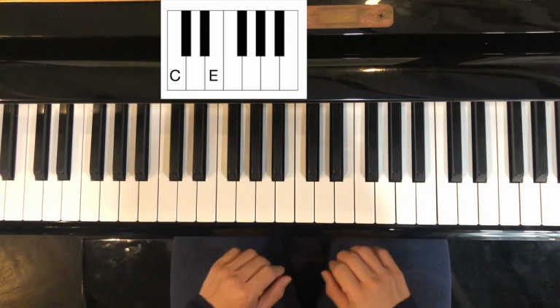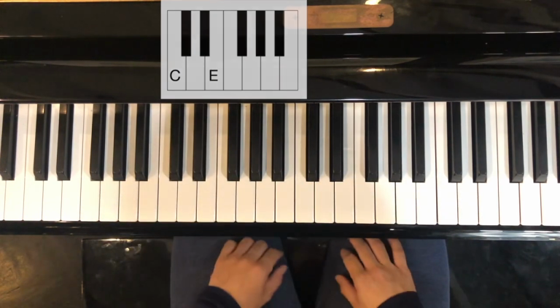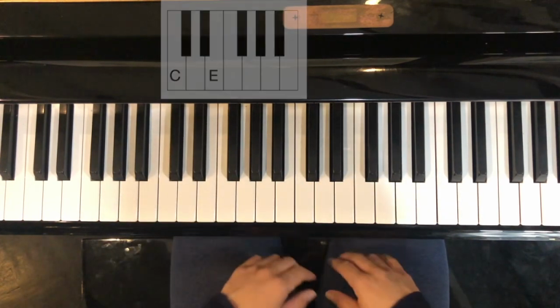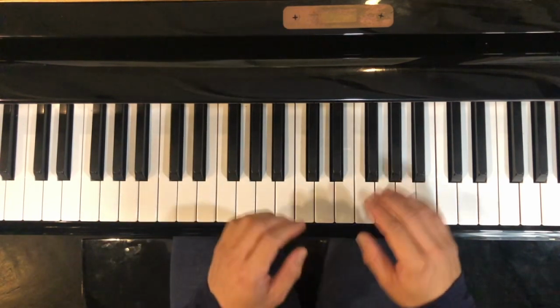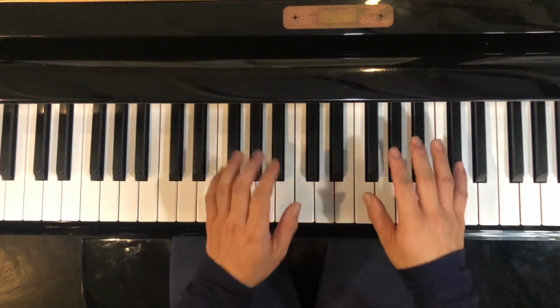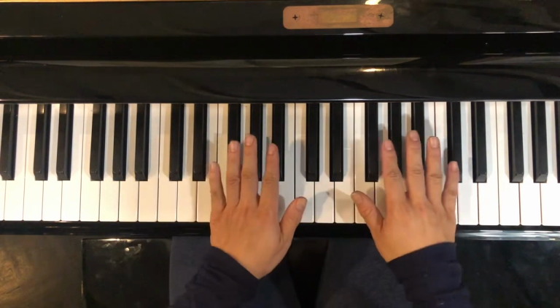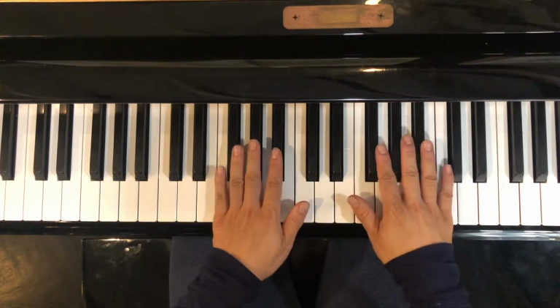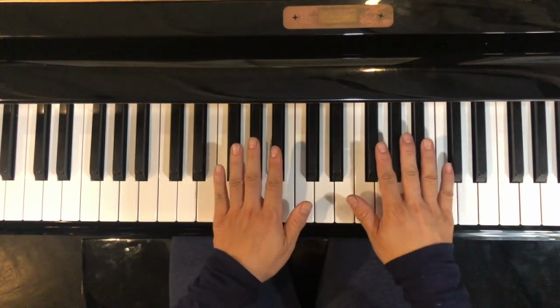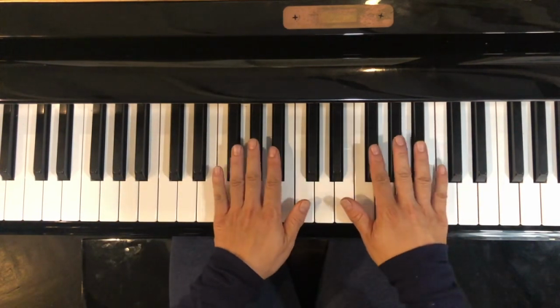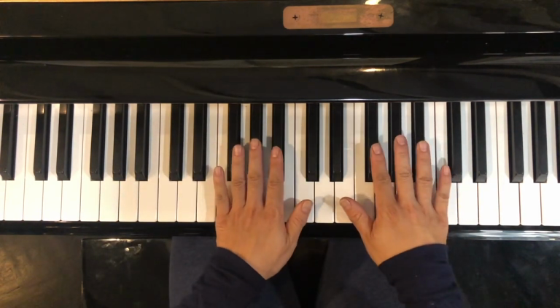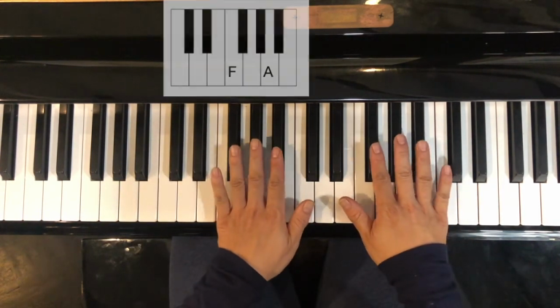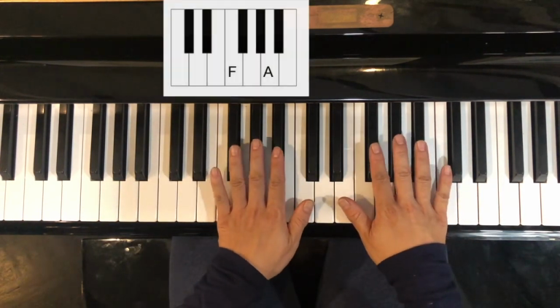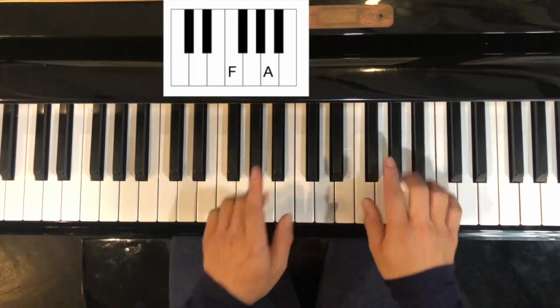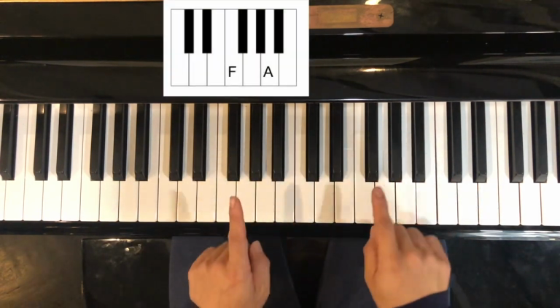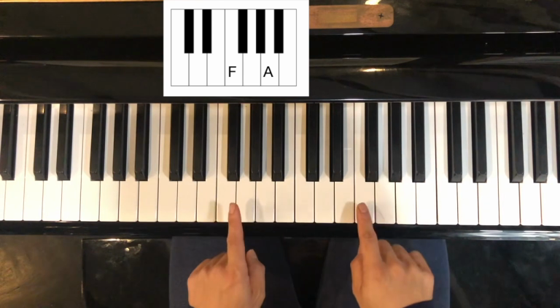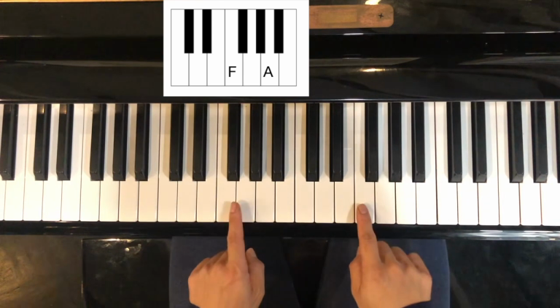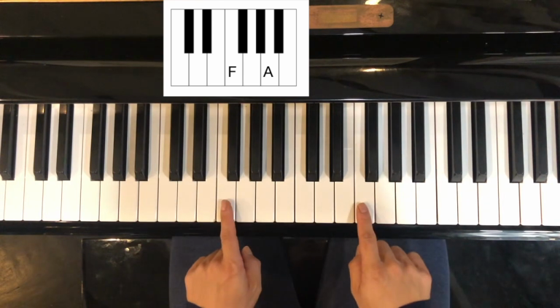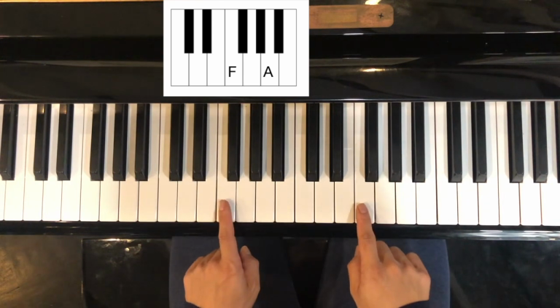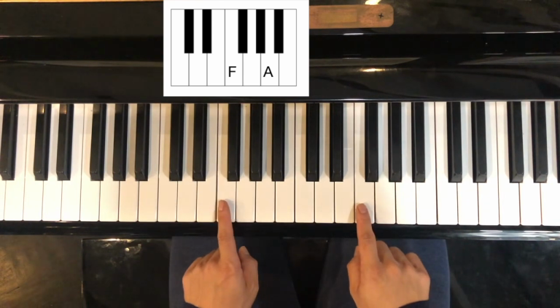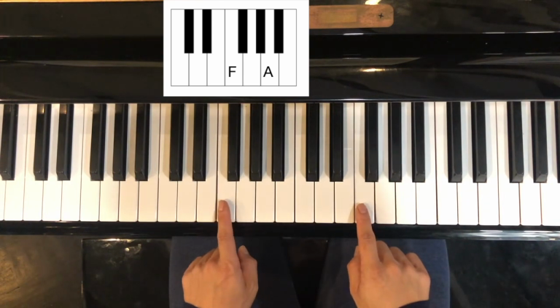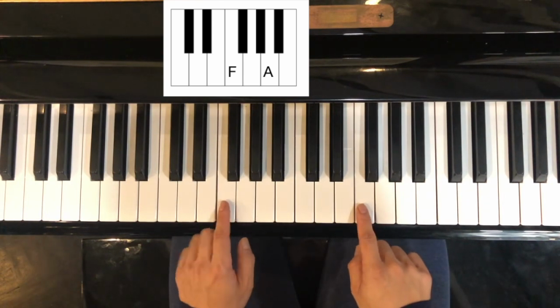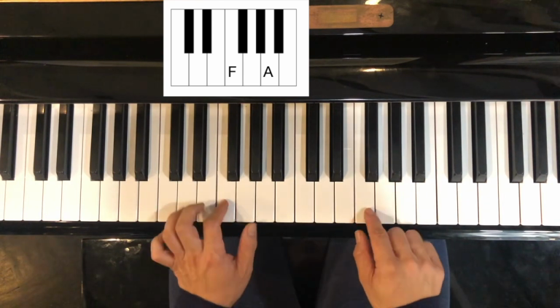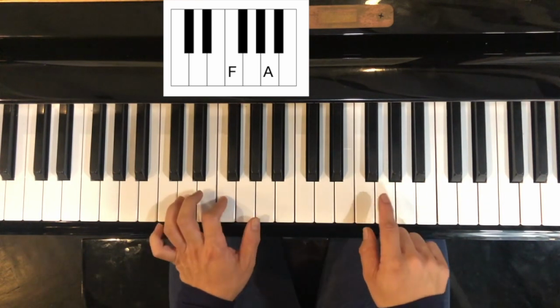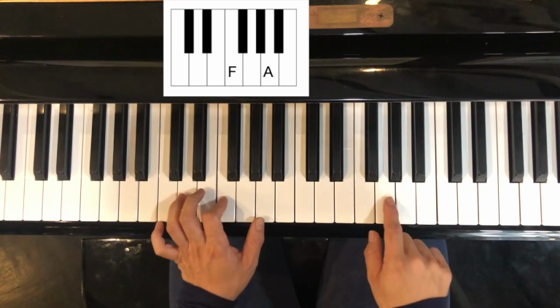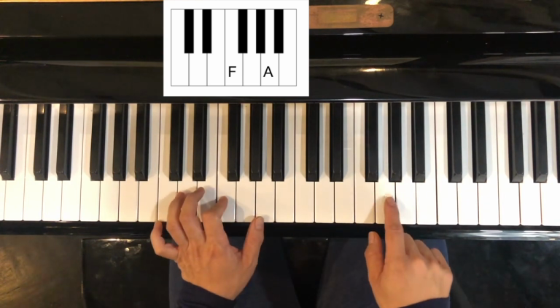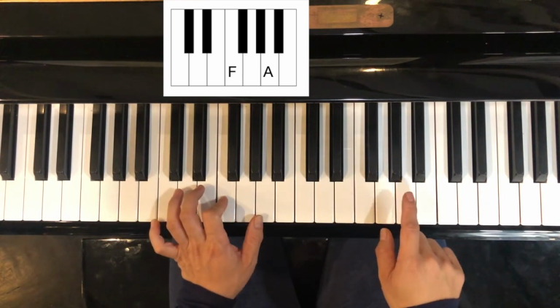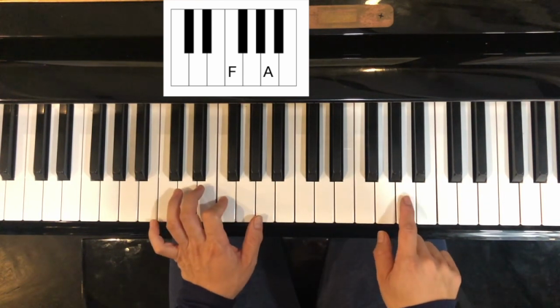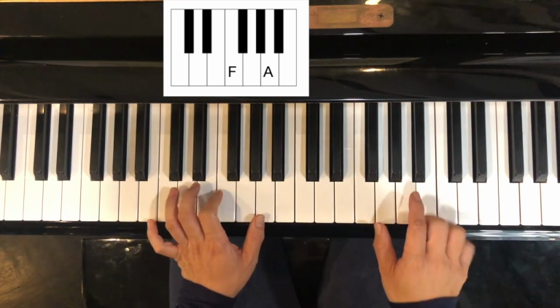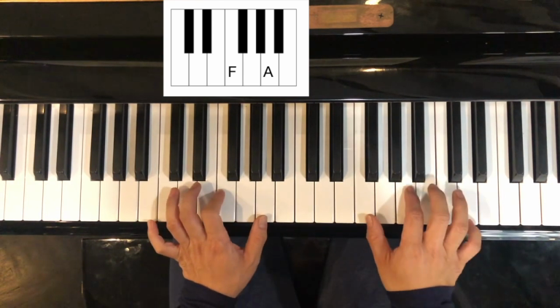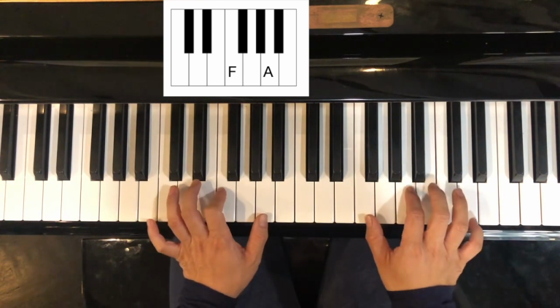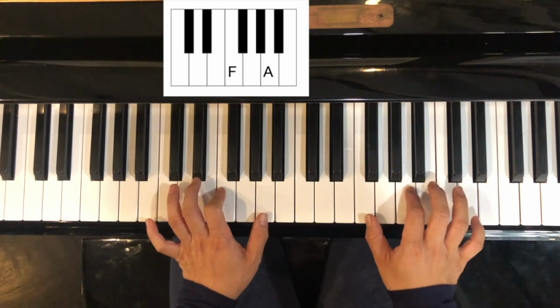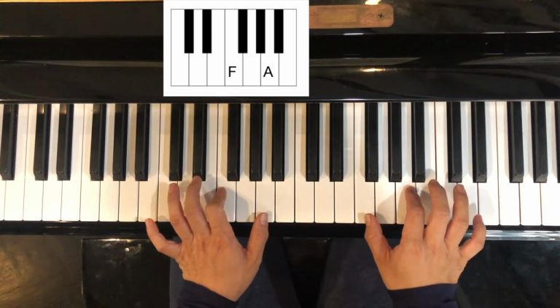Now next find your F — find your three black keys, the note to the left is your F, and you skip one and then play the next one. F.